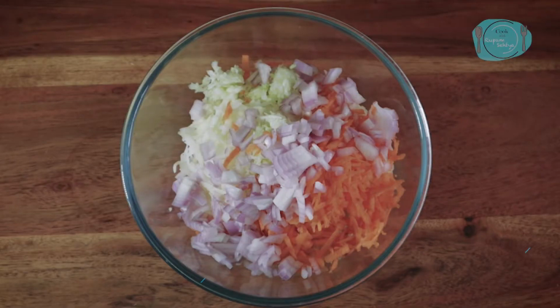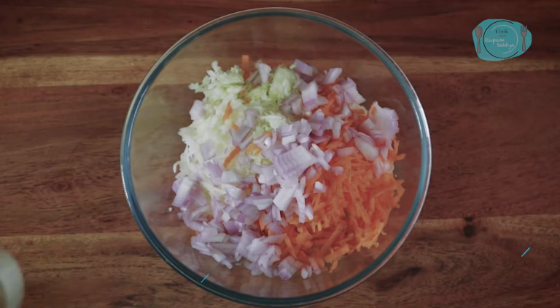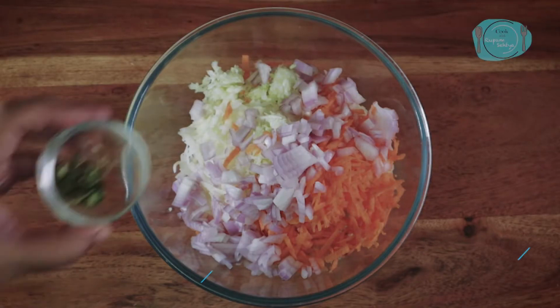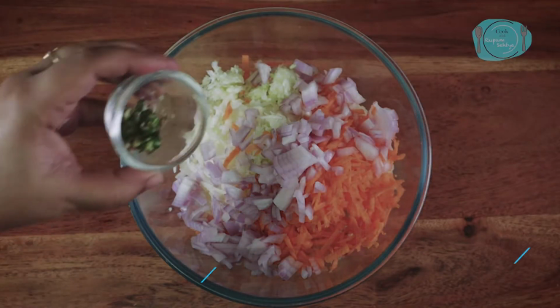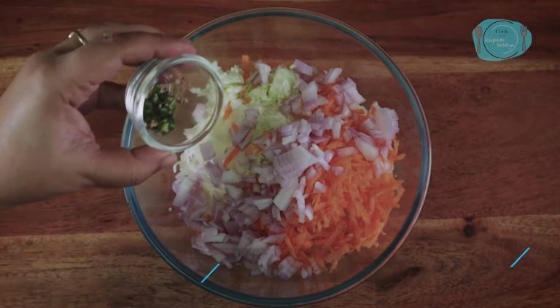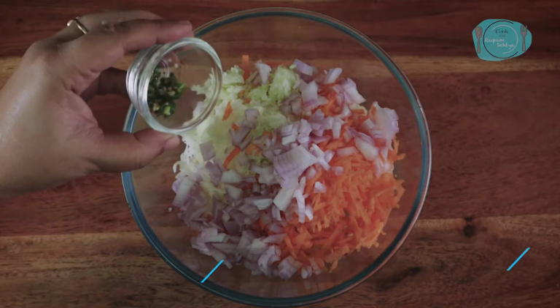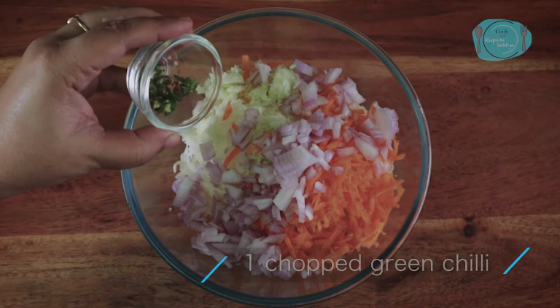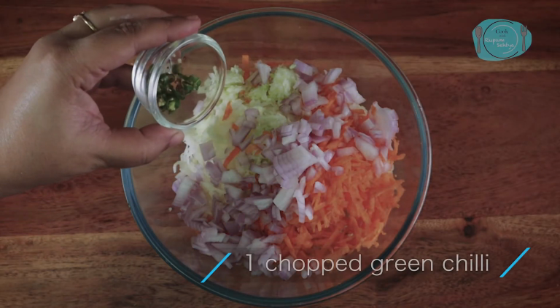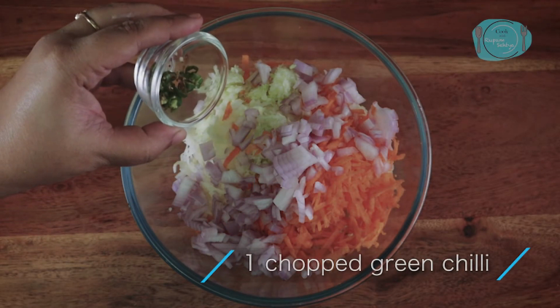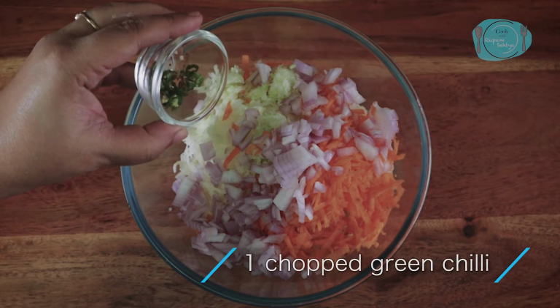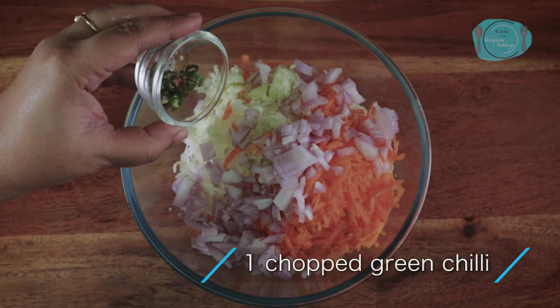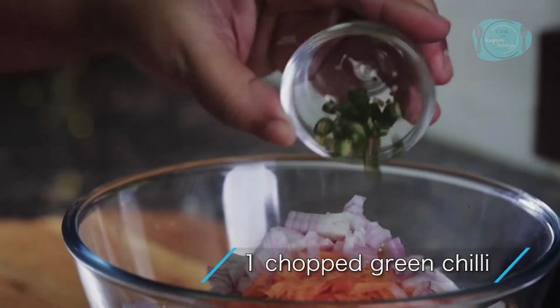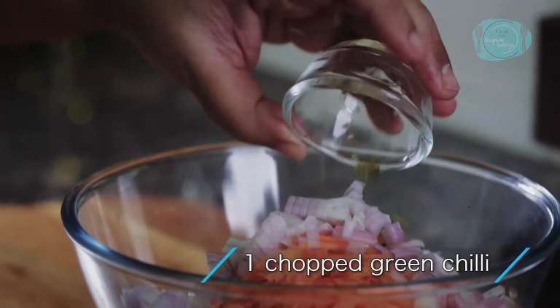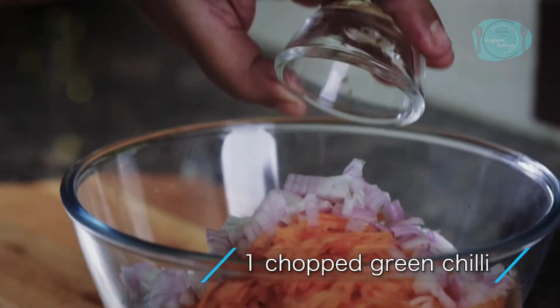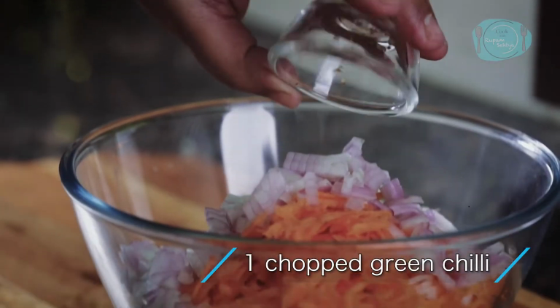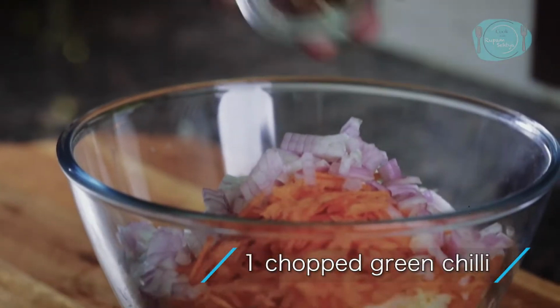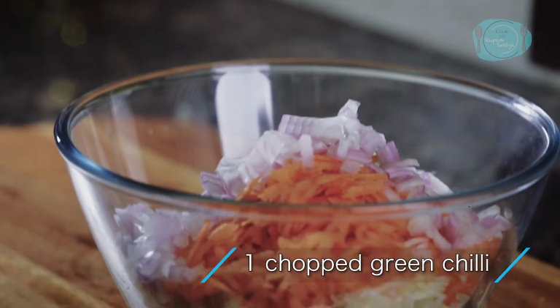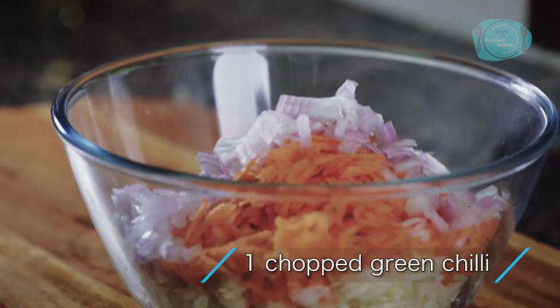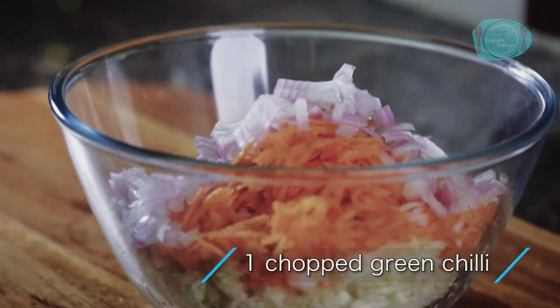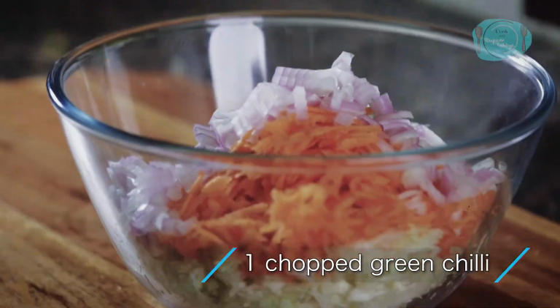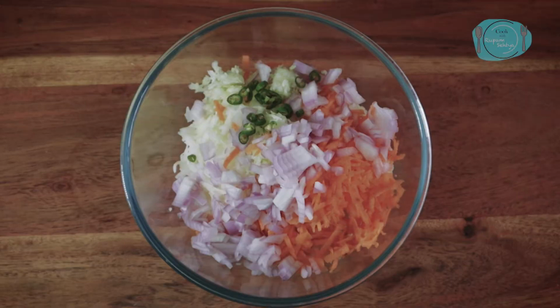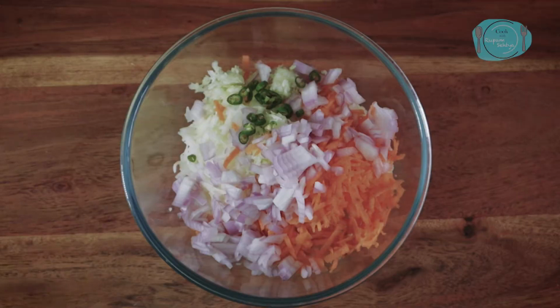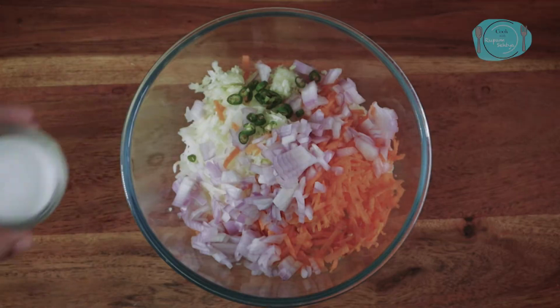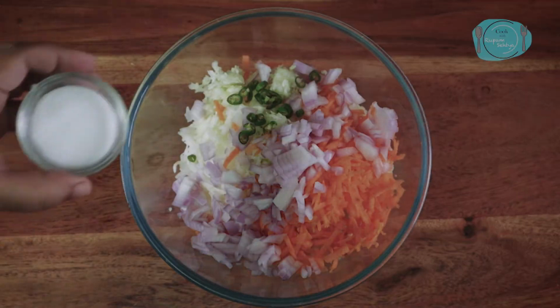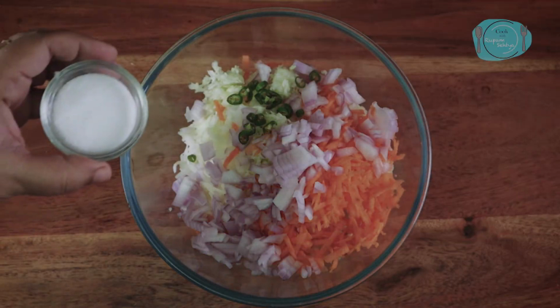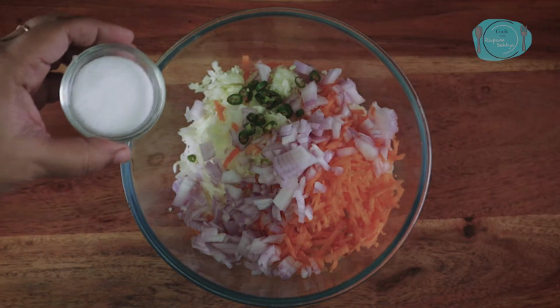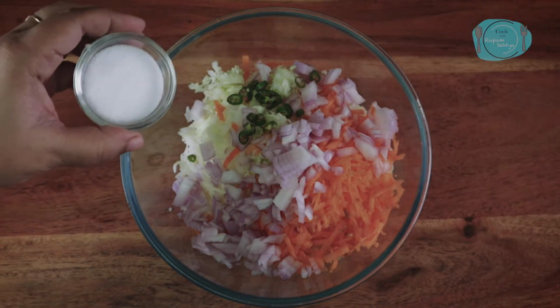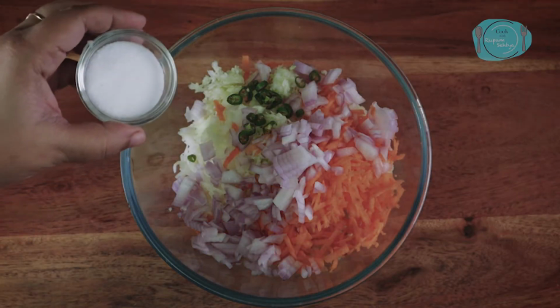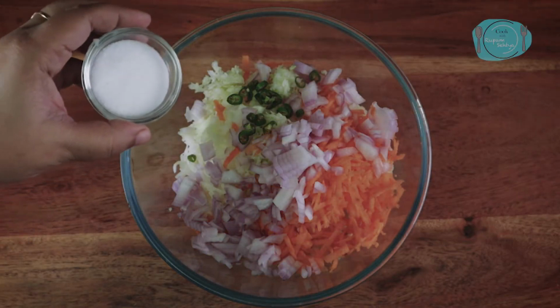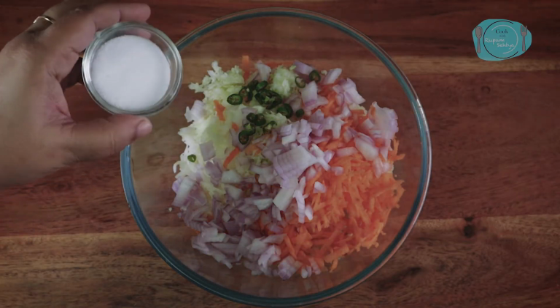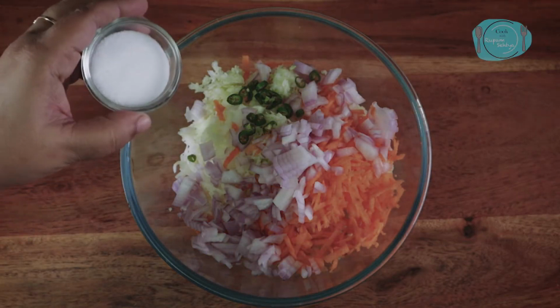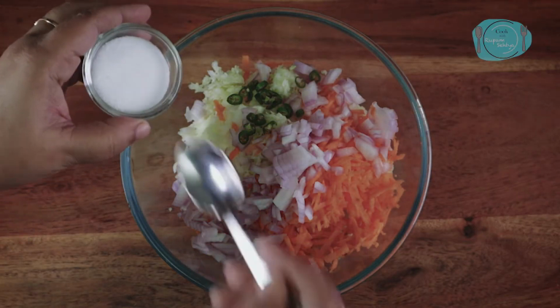All the vegetables are cut. Now we will add some spices.